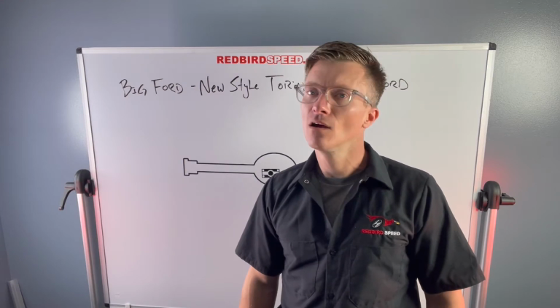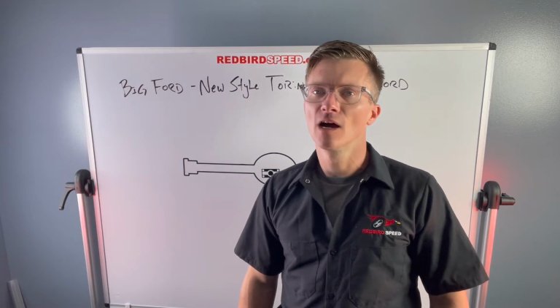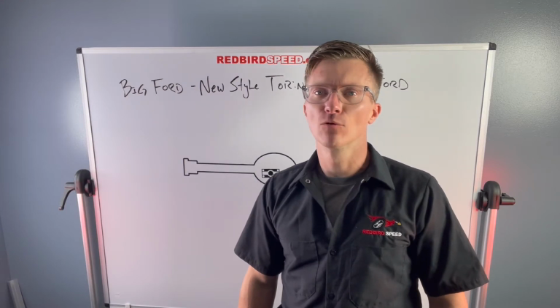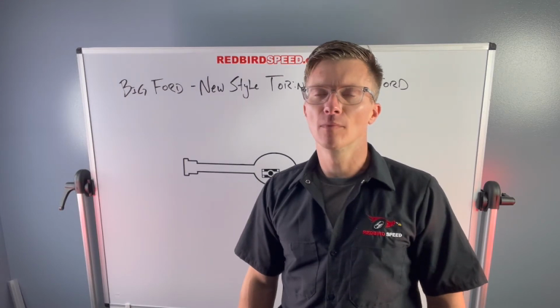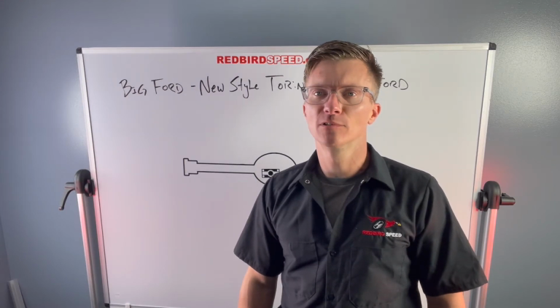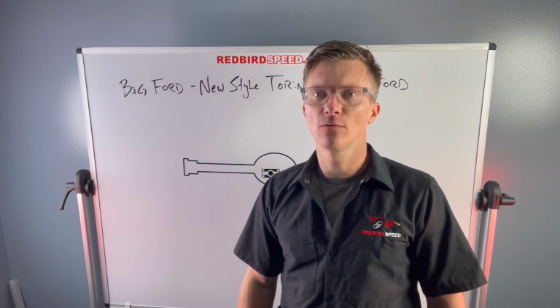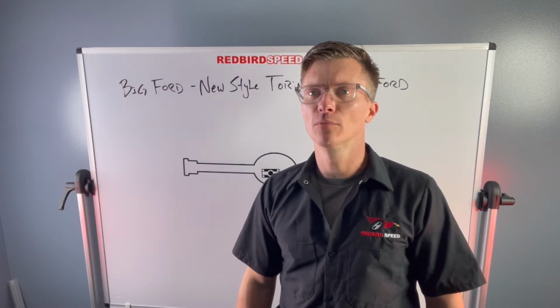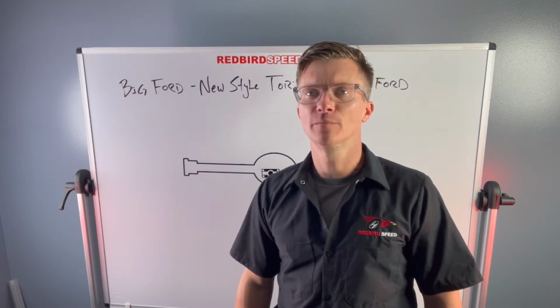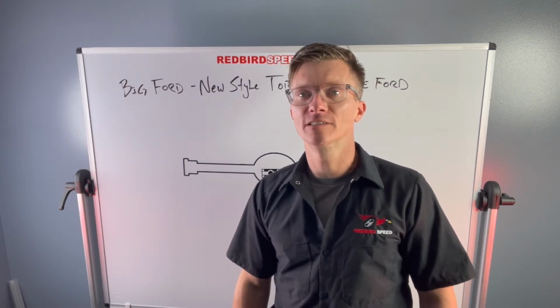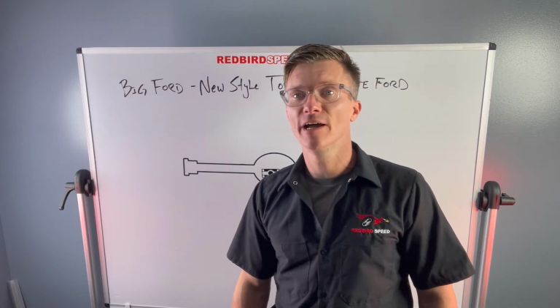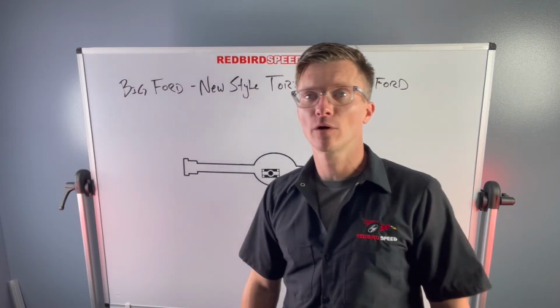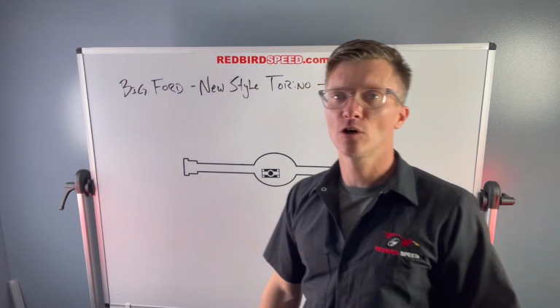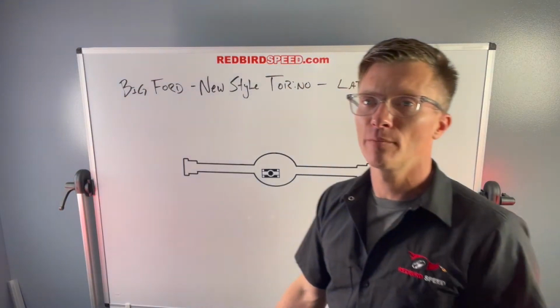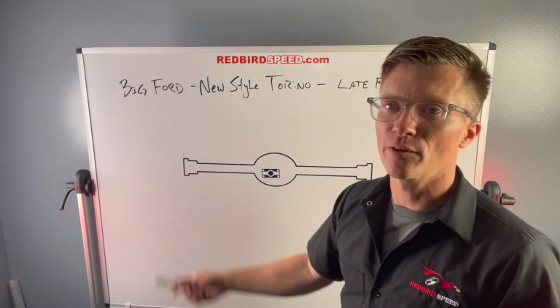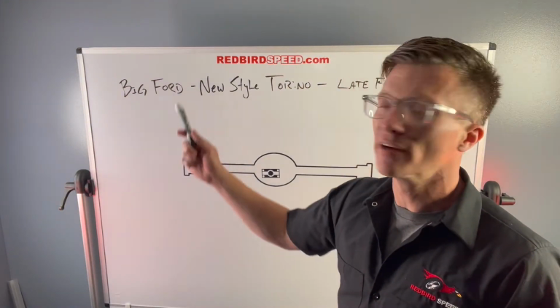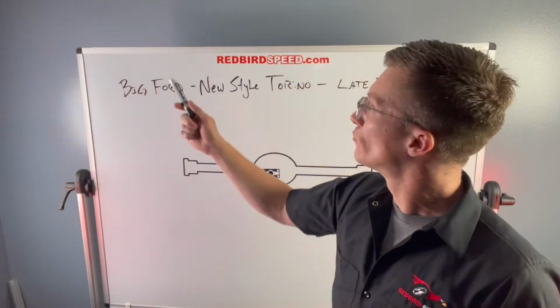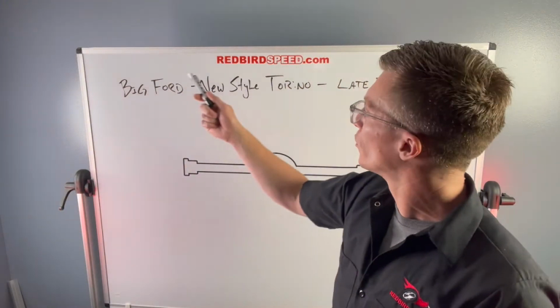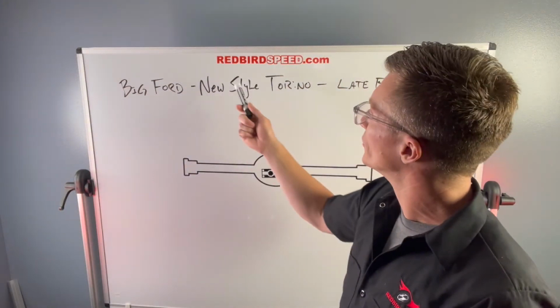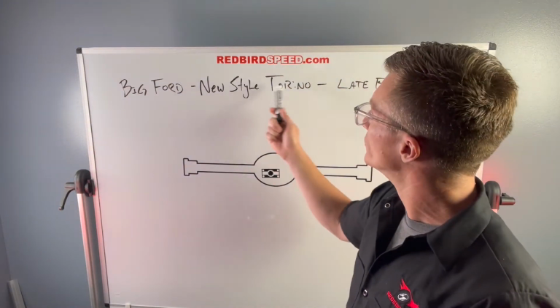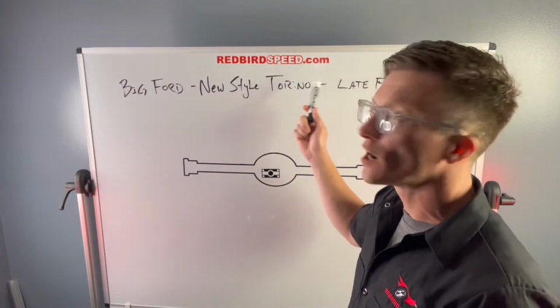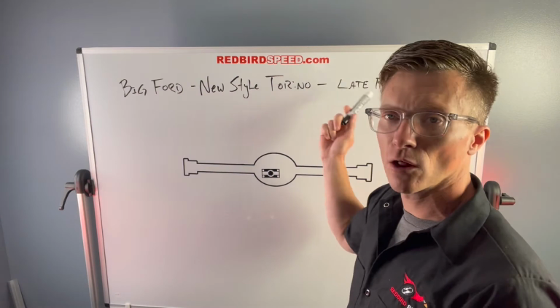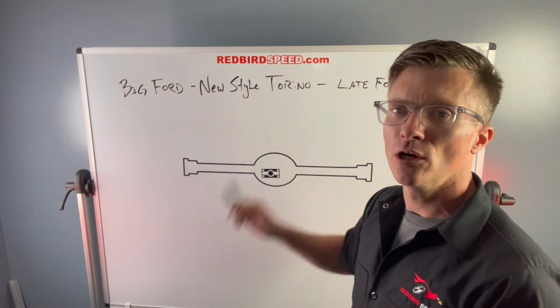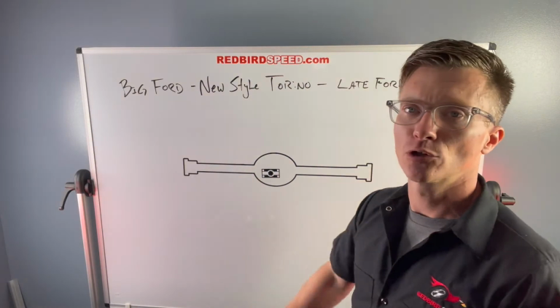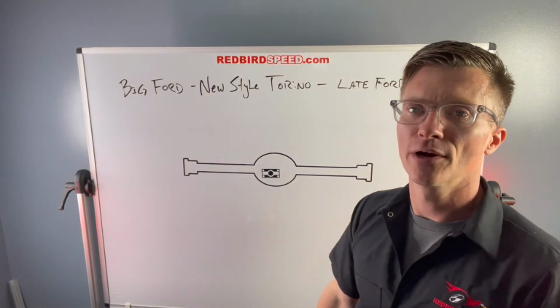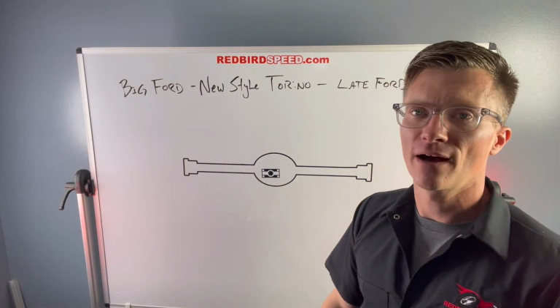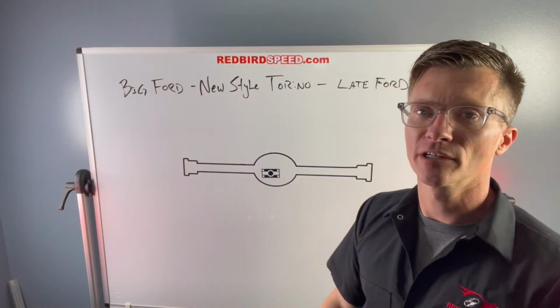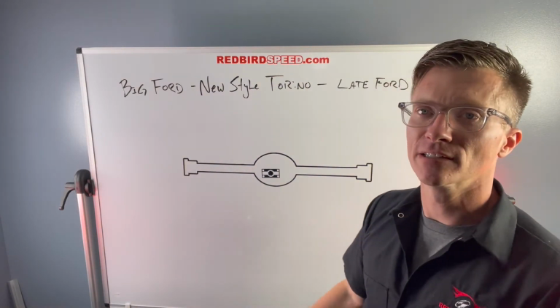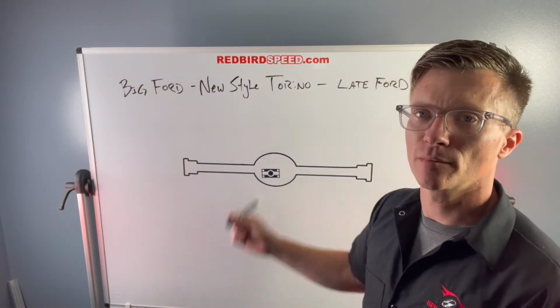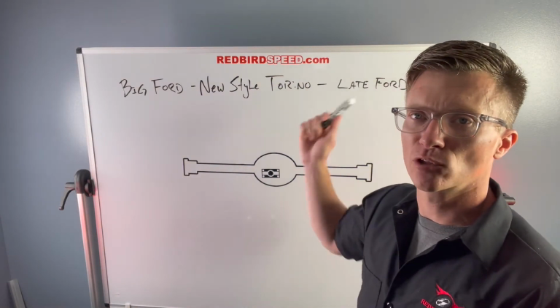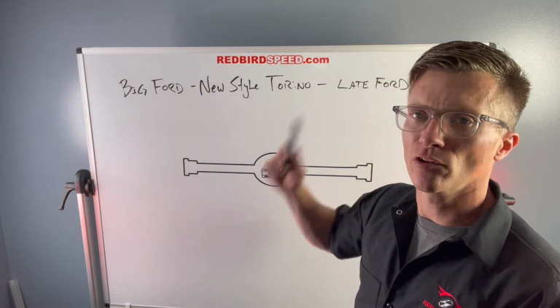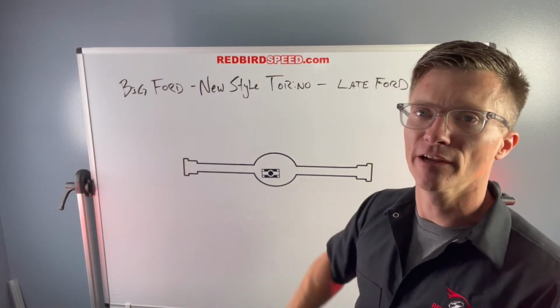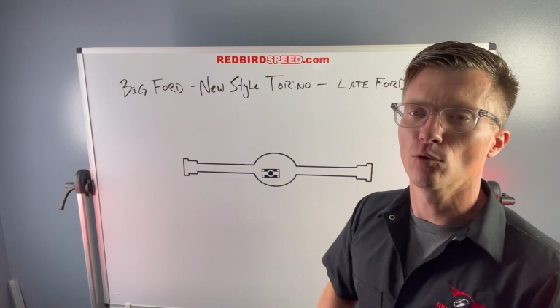Hey everyone, my name is Ryan Redbird-Spoot. Today we're going to be talking about the big Ford new style Torino housing end, sometimes called the late Ford.